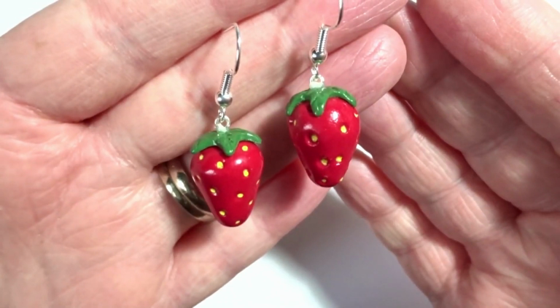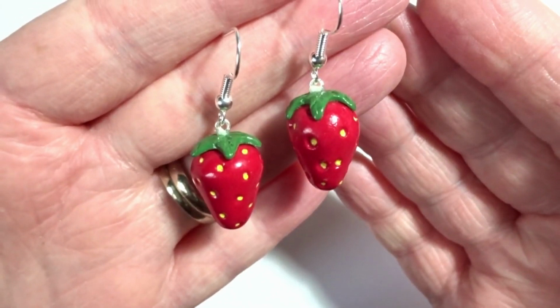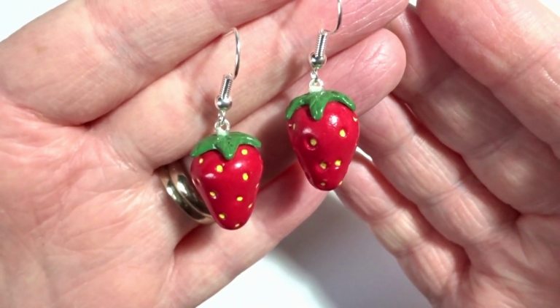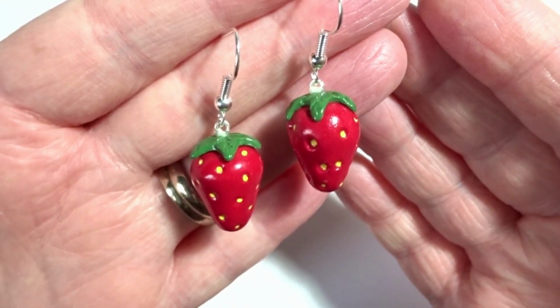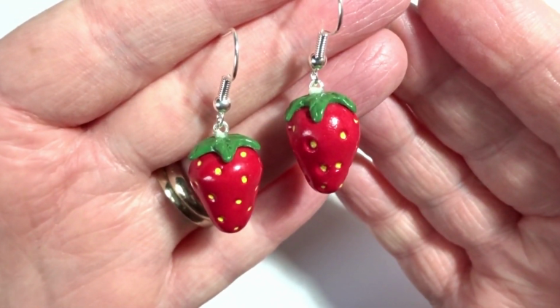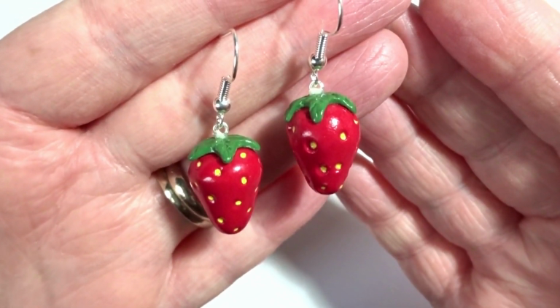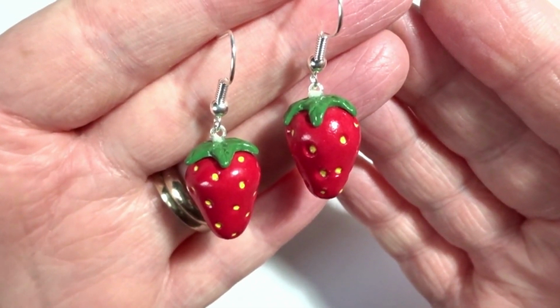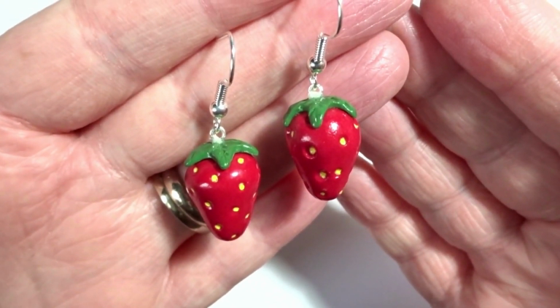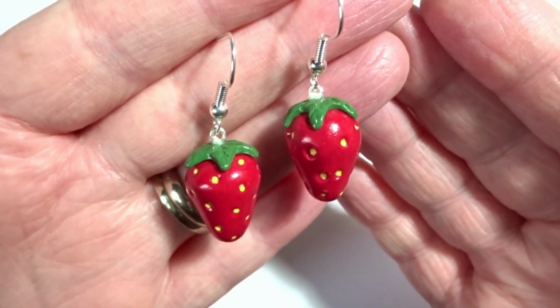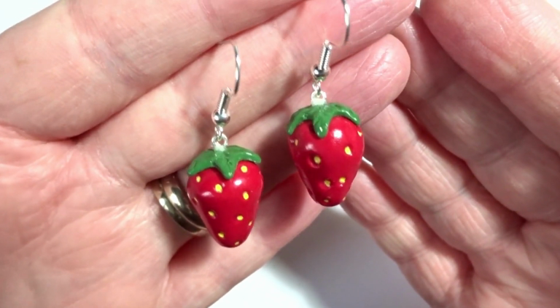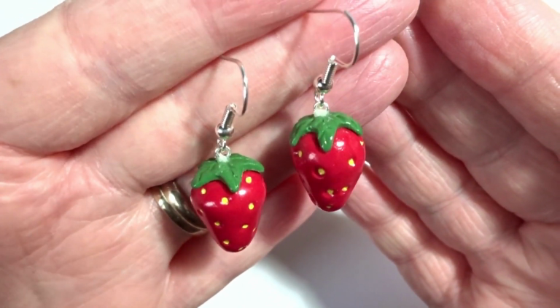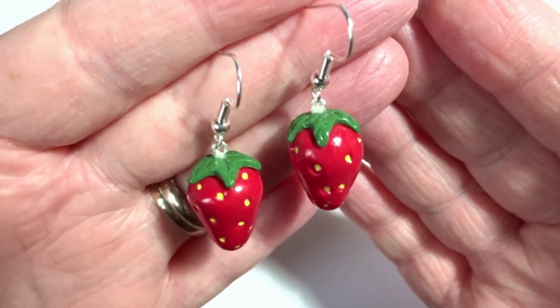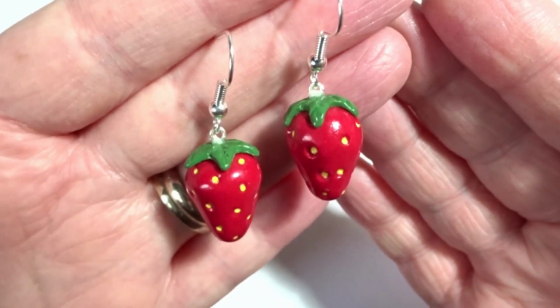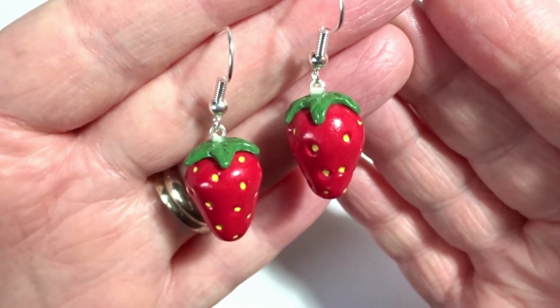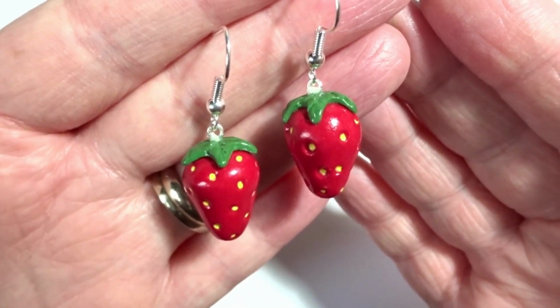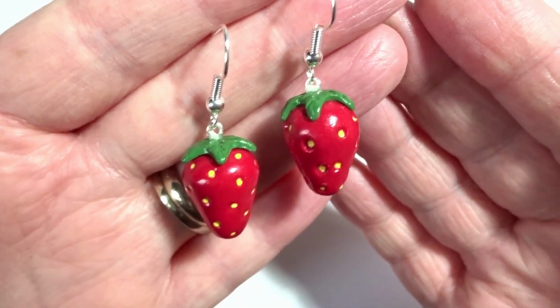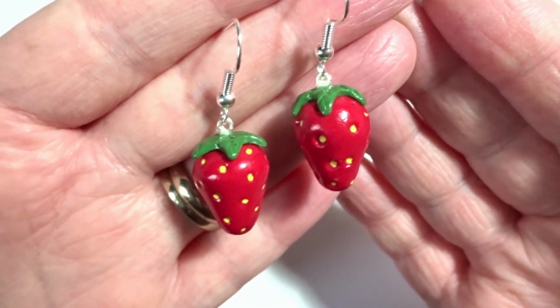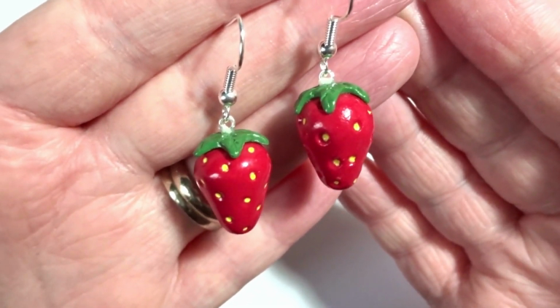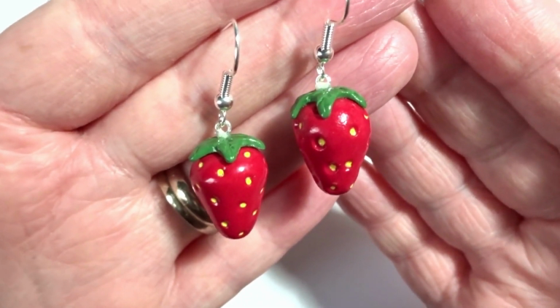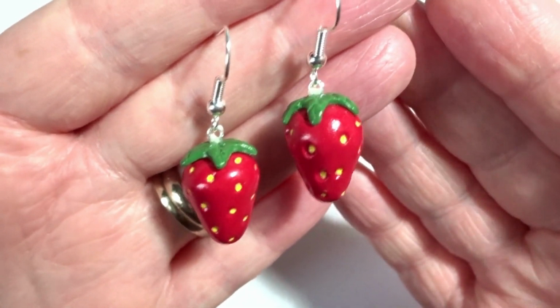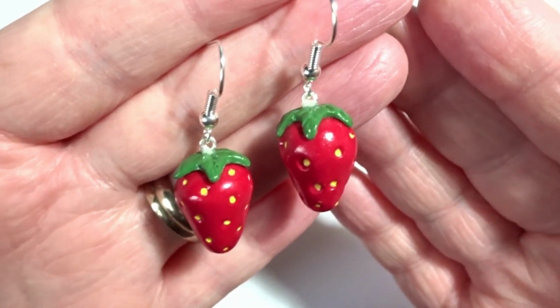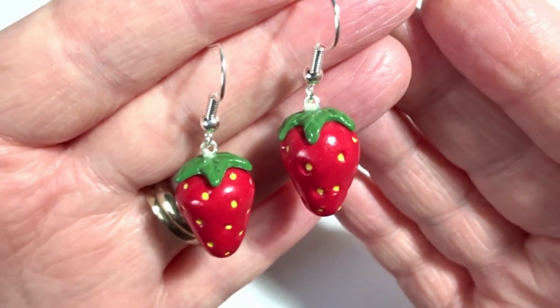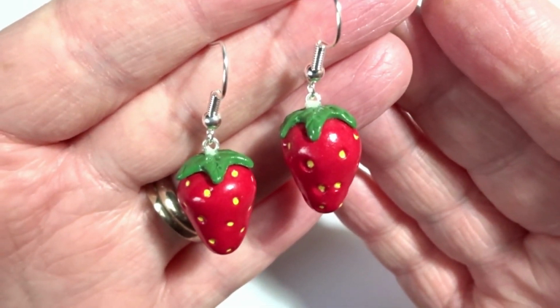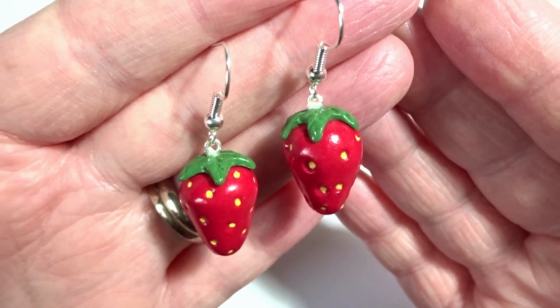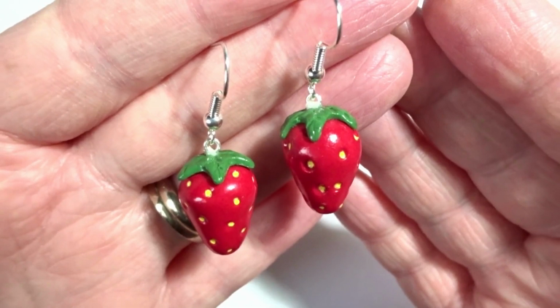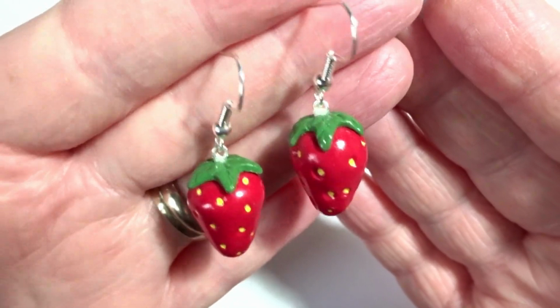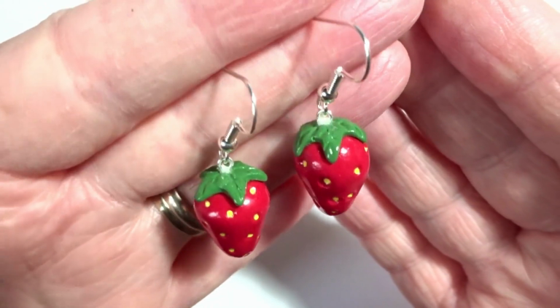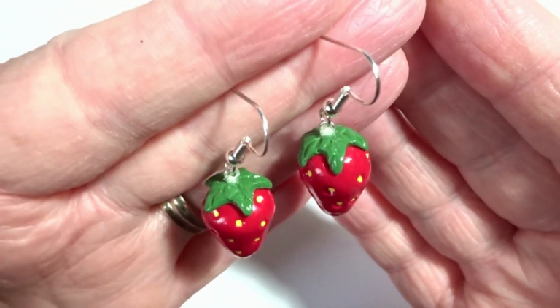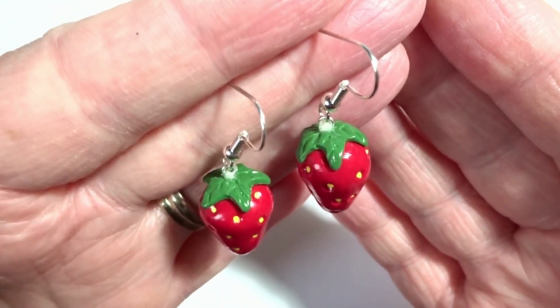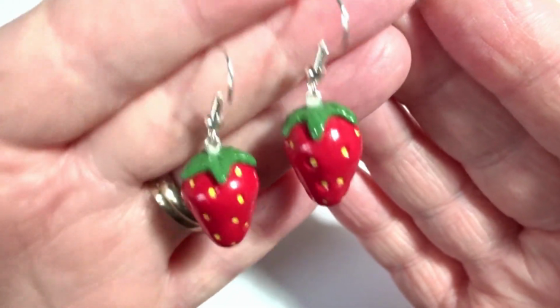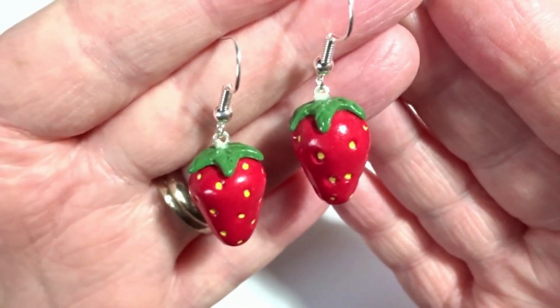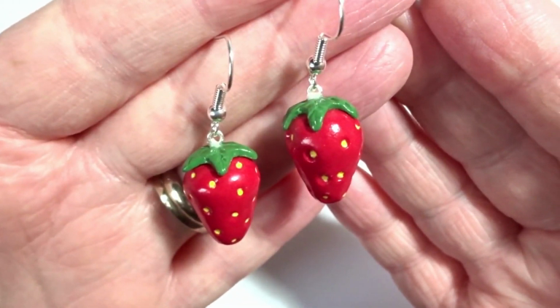Hi there, it's Hannah the Artisan Duck and I'm going to show you today how I made these really cute polymer clay strawberry earrings.